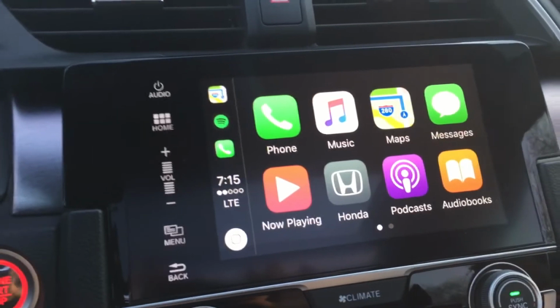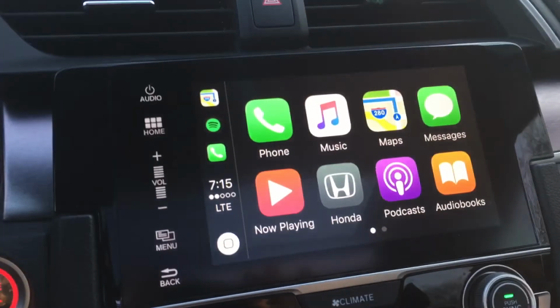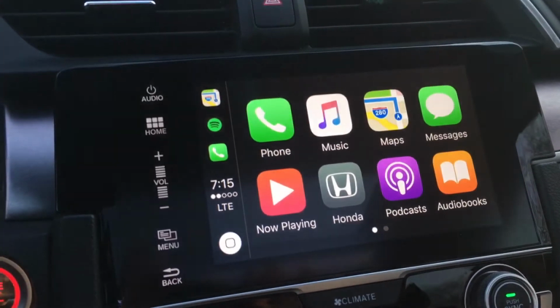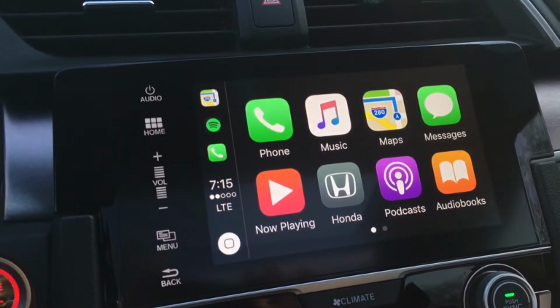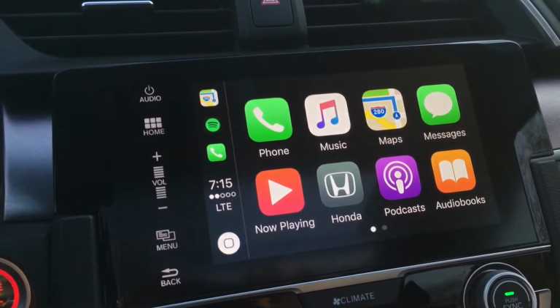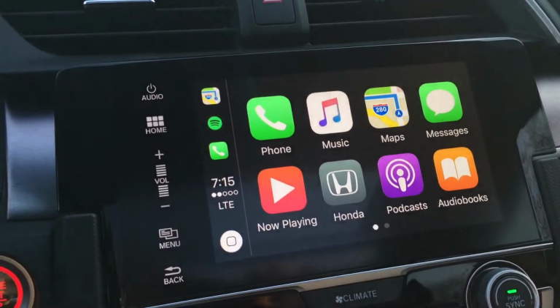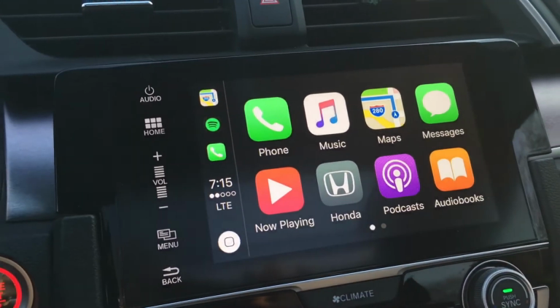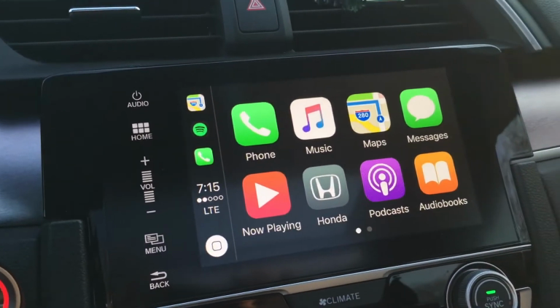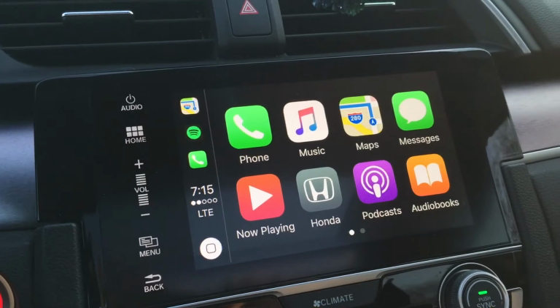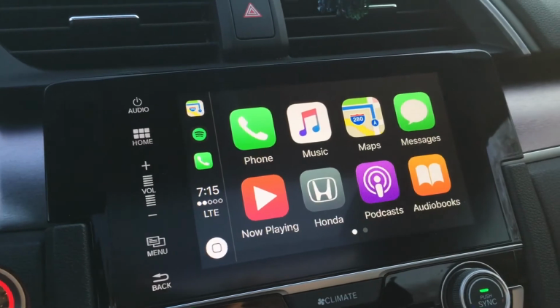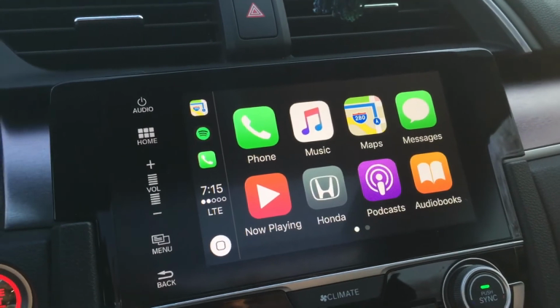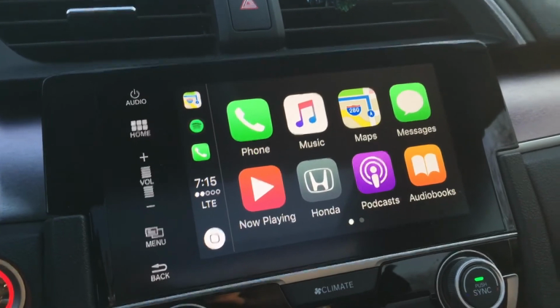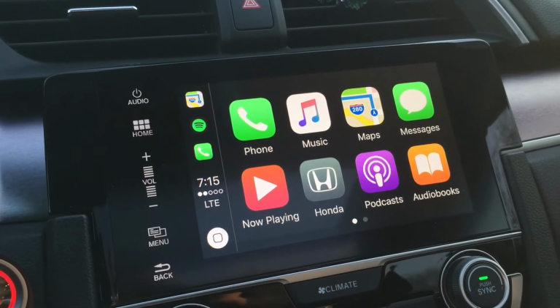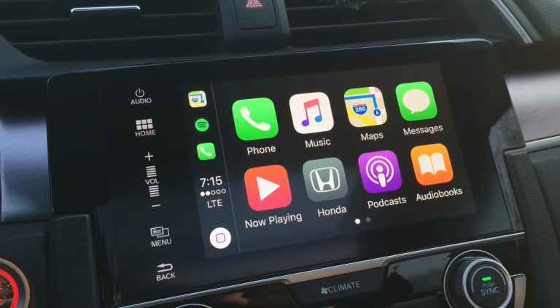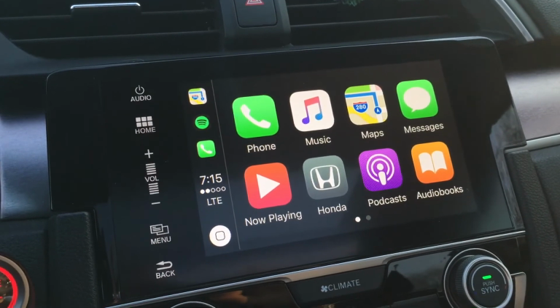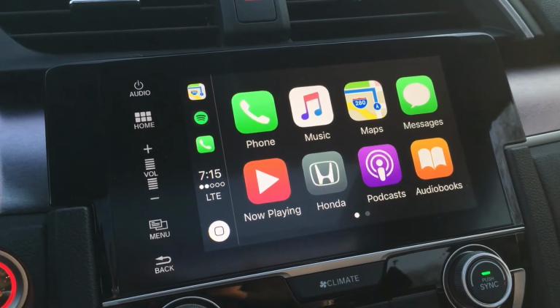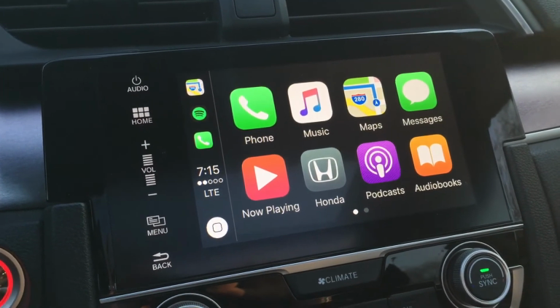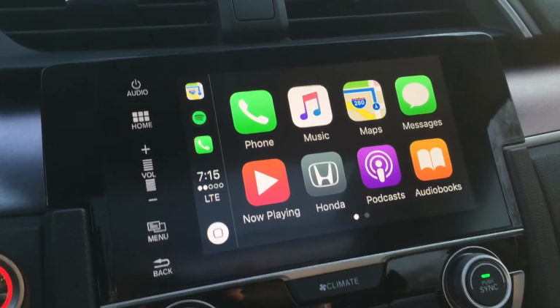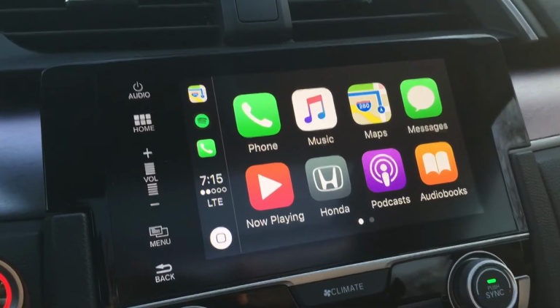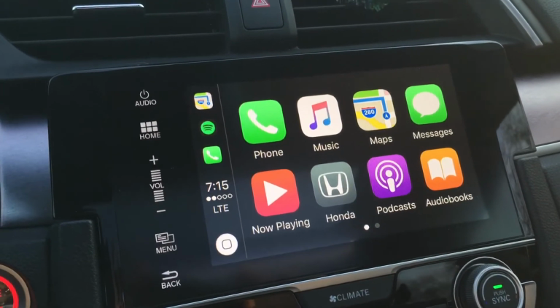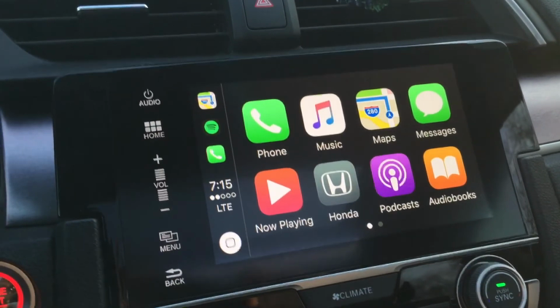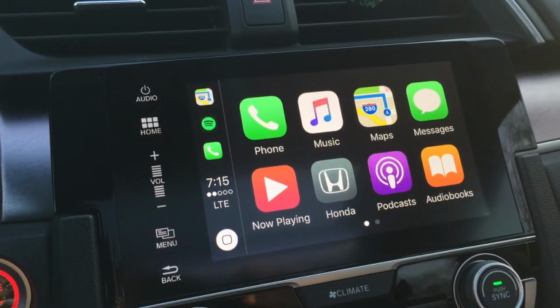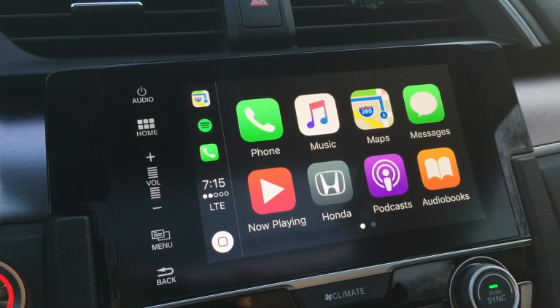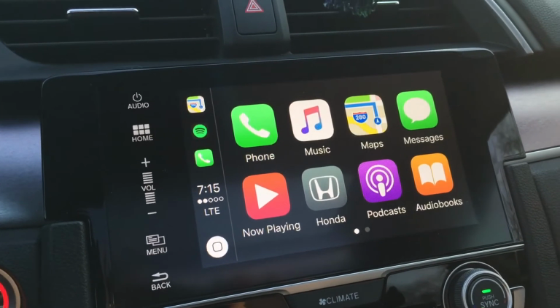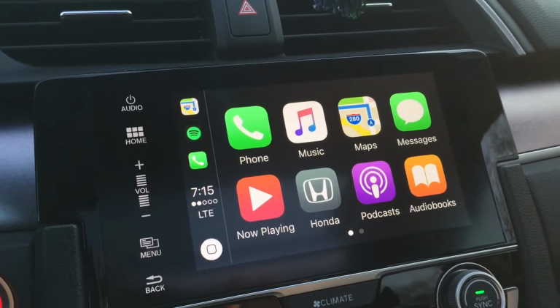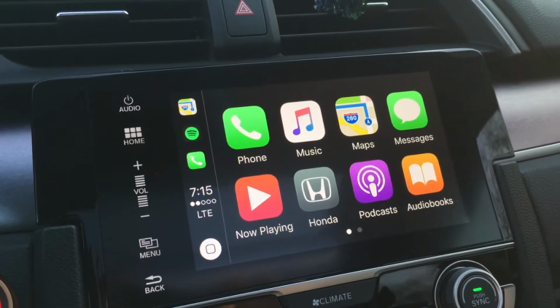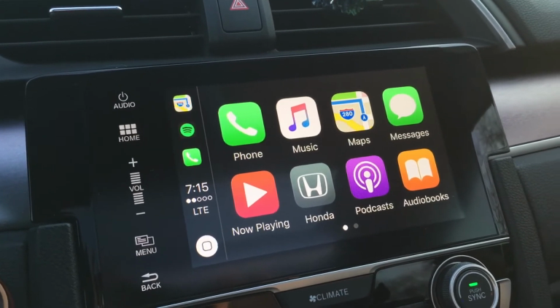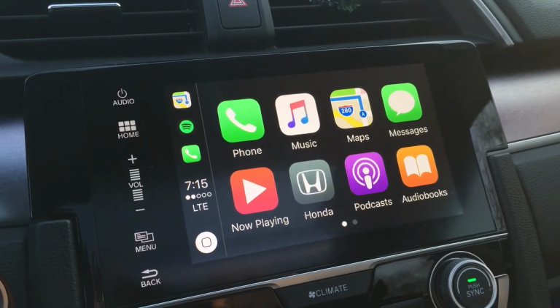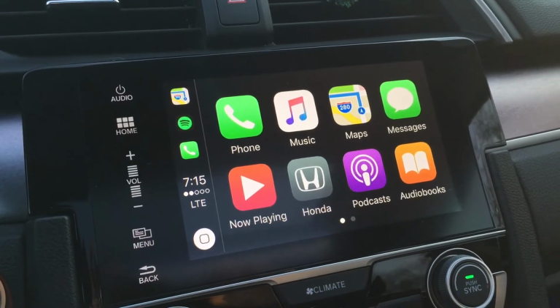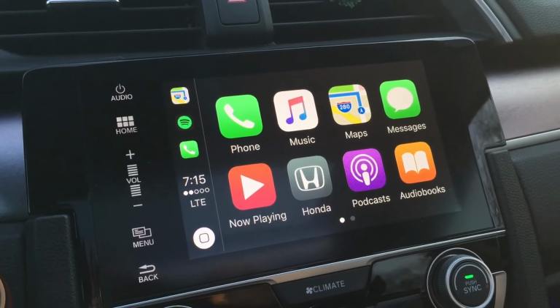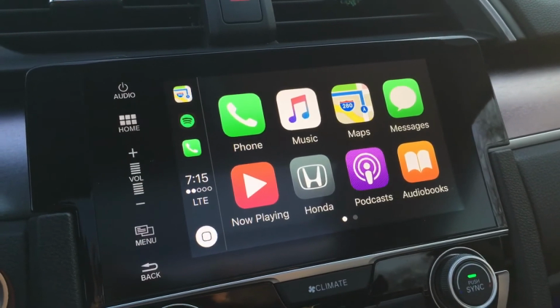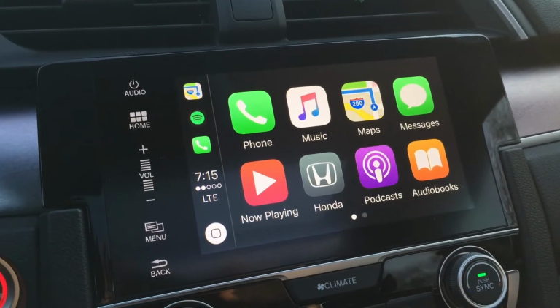Just a quick video on the update on the CarPlay maps. Thanks for watching, and stay tuned for more videos to come.